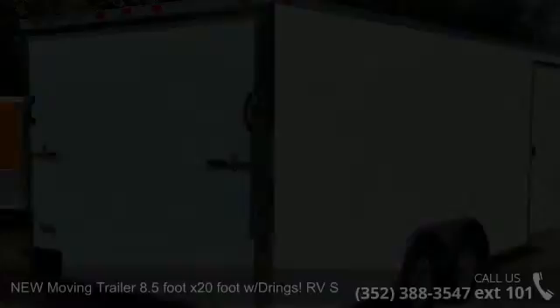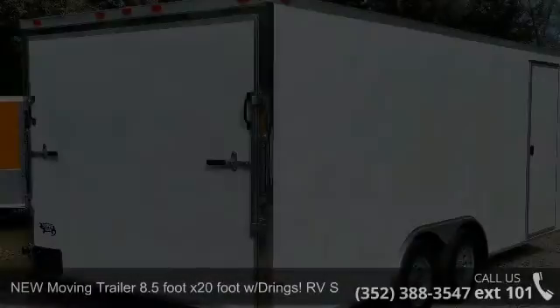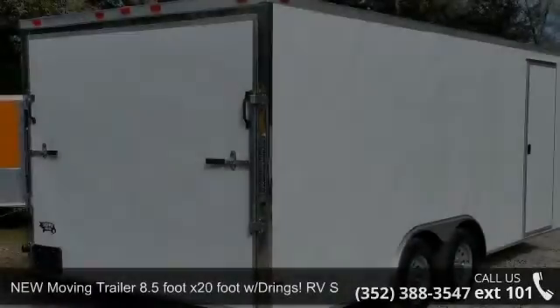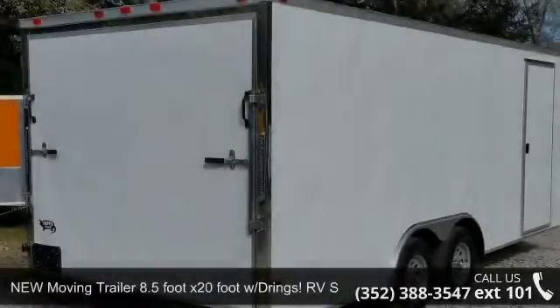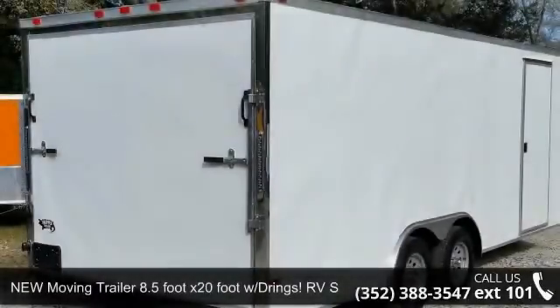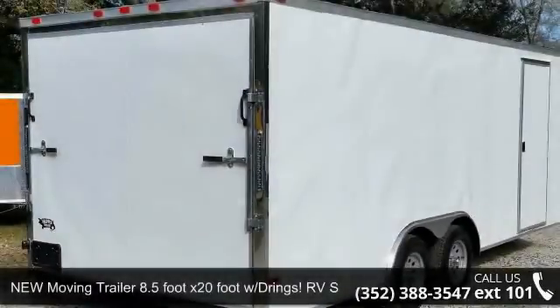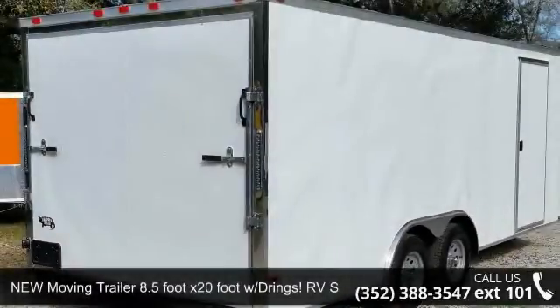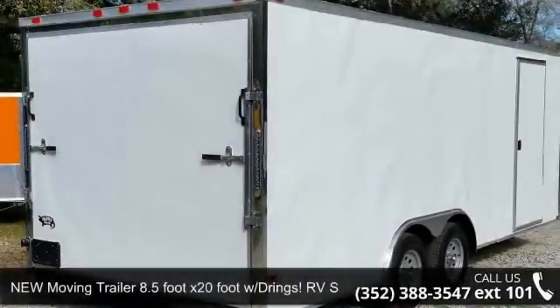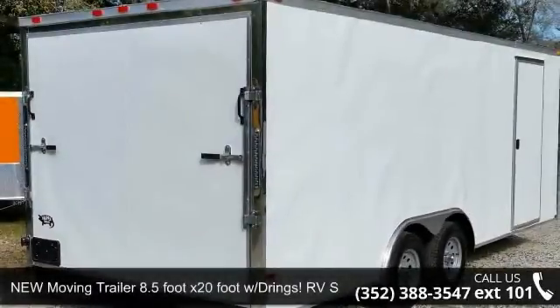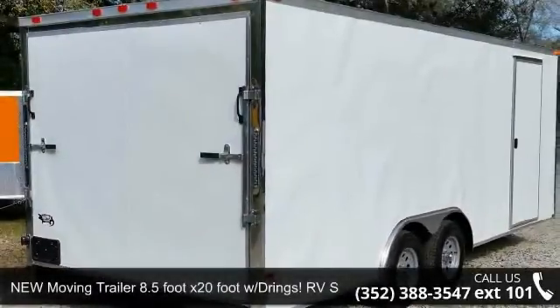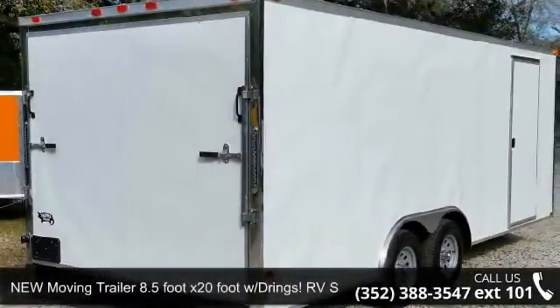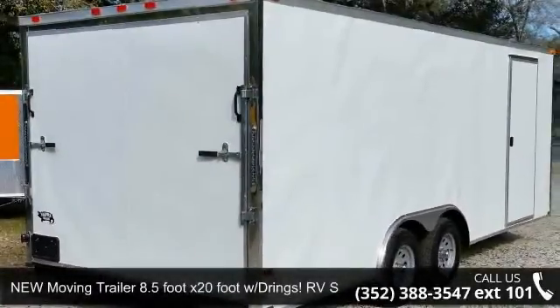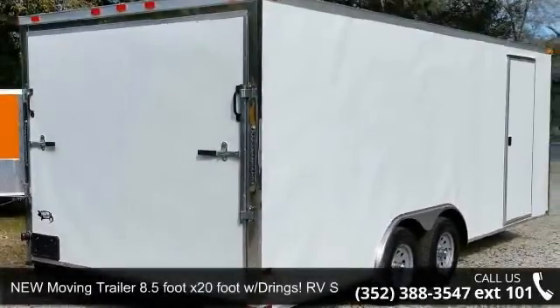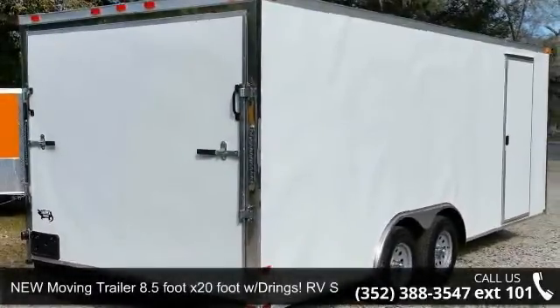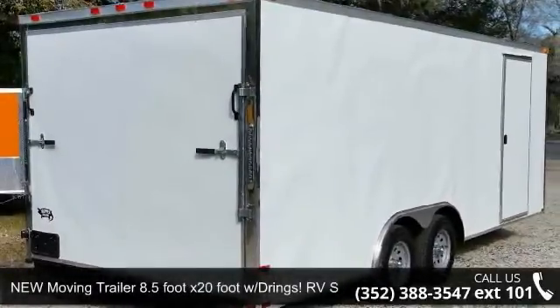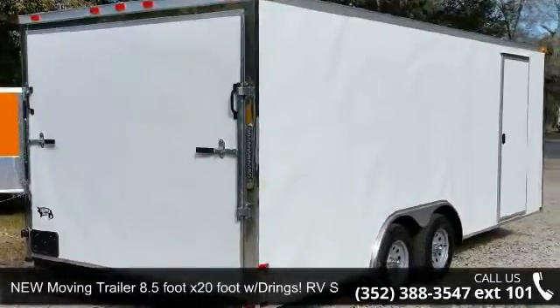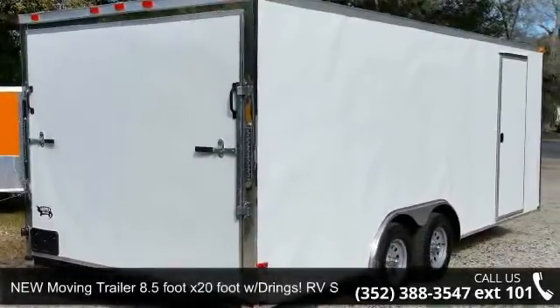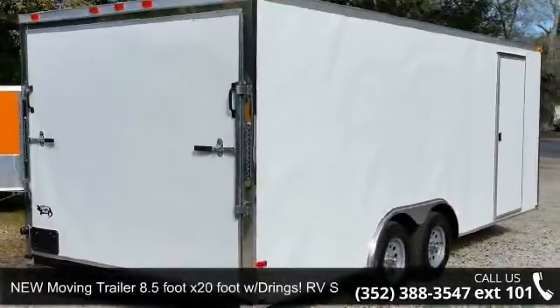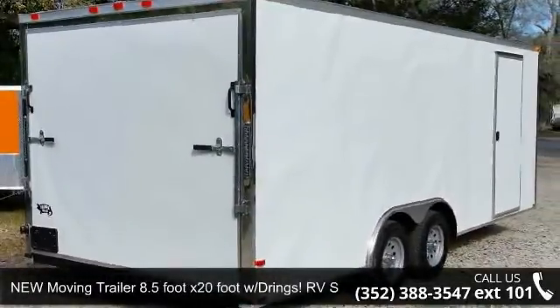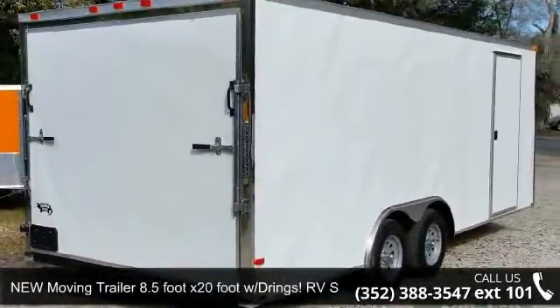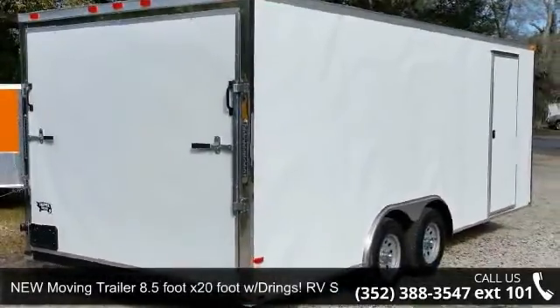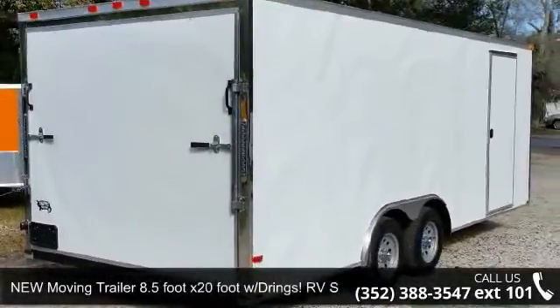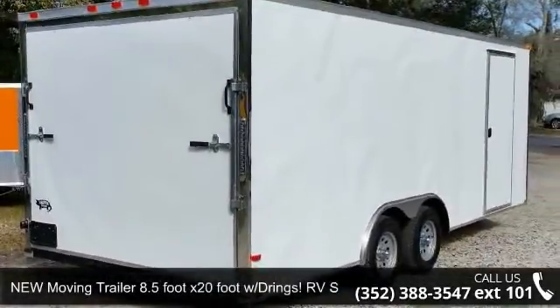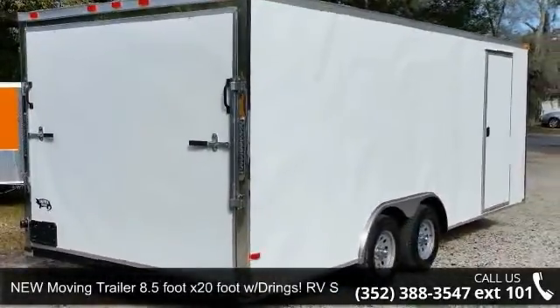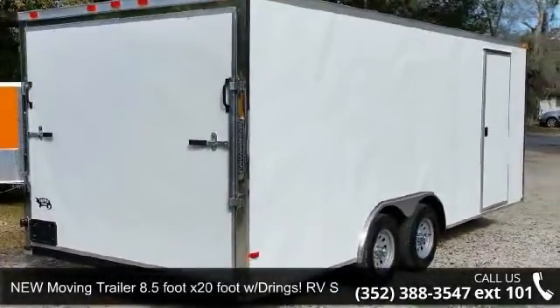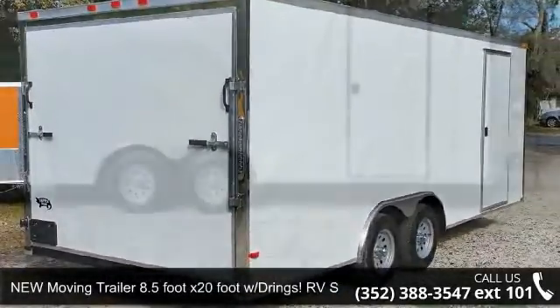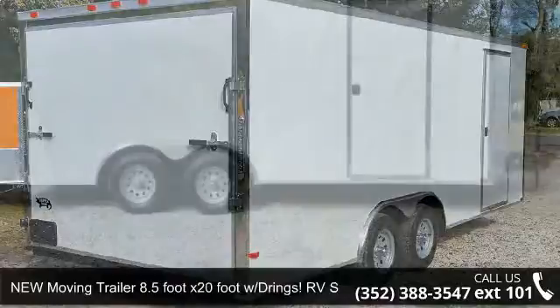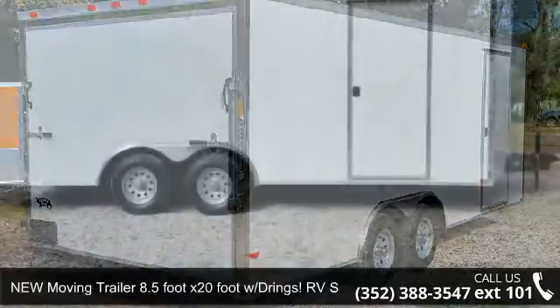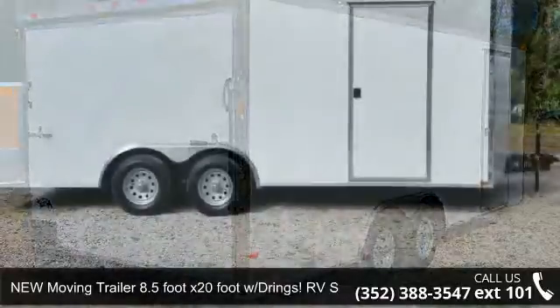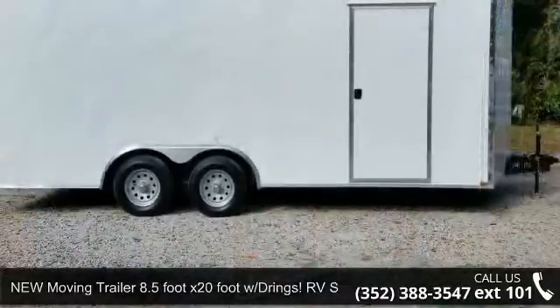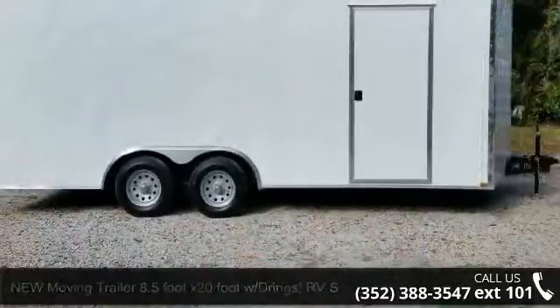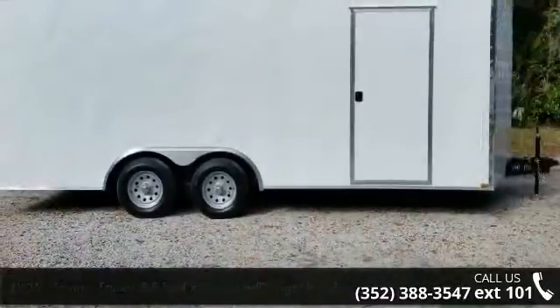Presenting the new moving trailer, 8.5 foot by 20 foot with D-rings. RV side door.